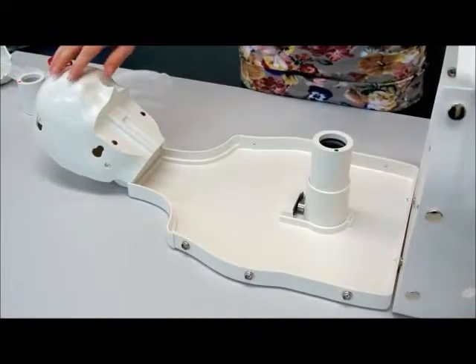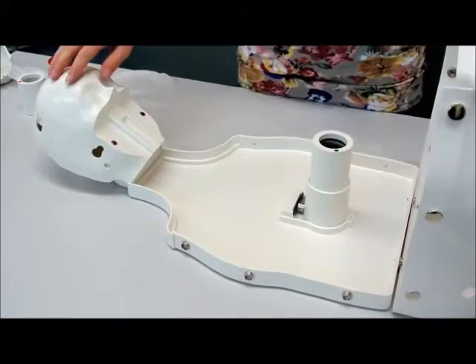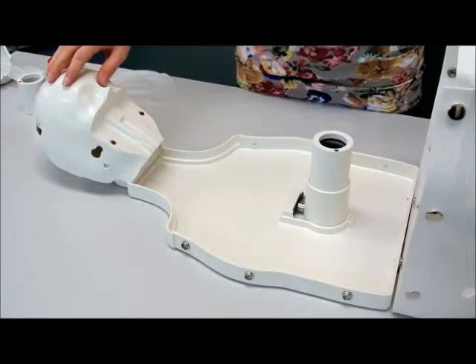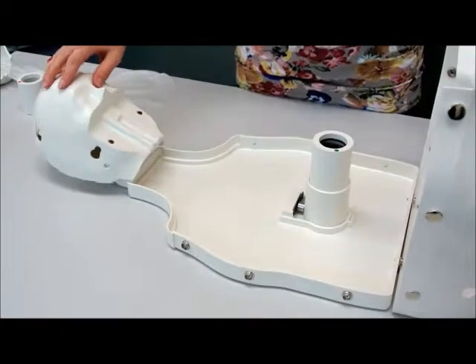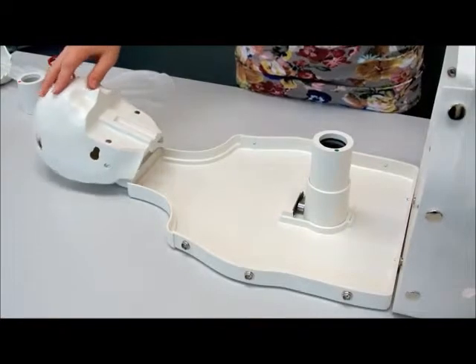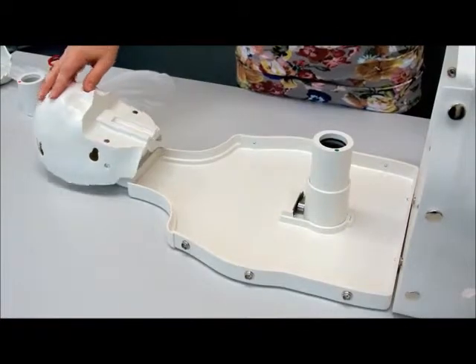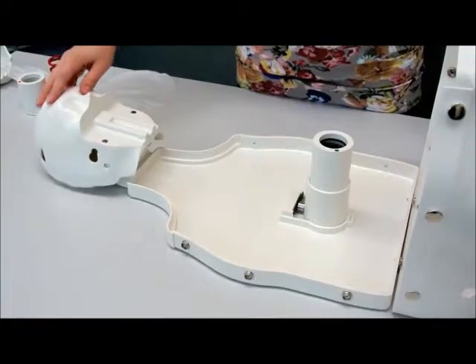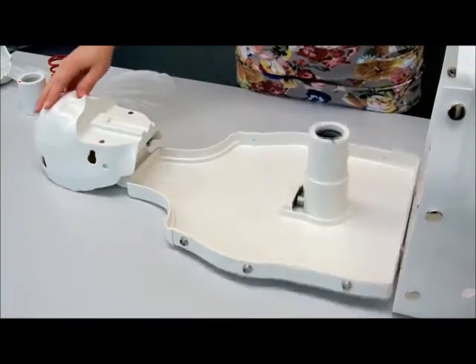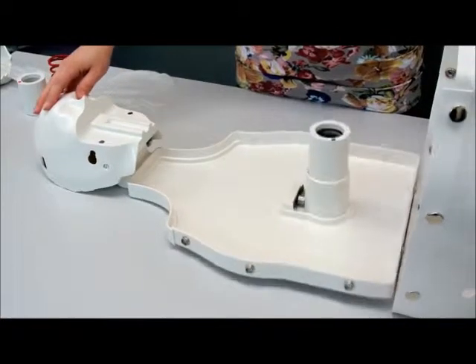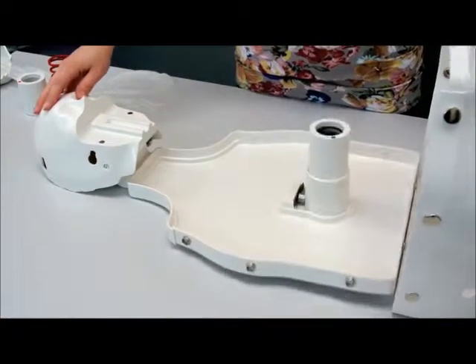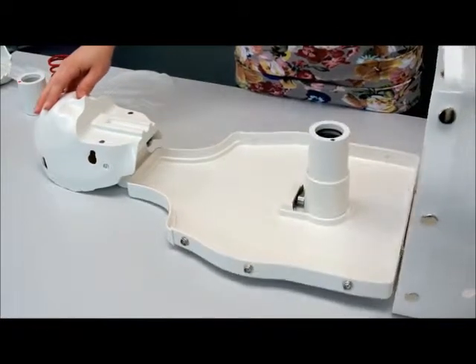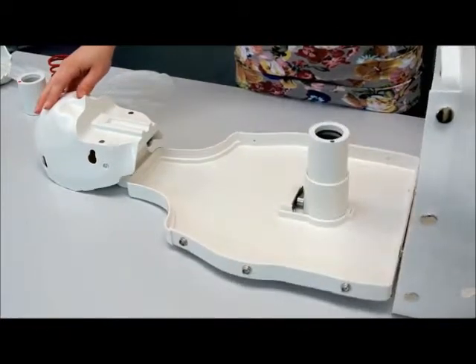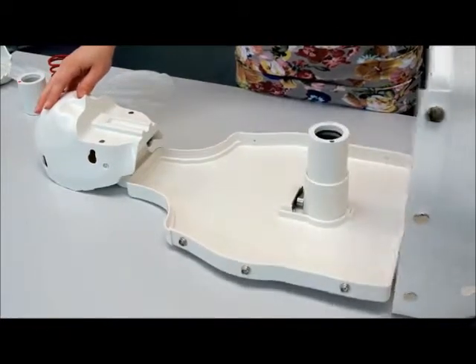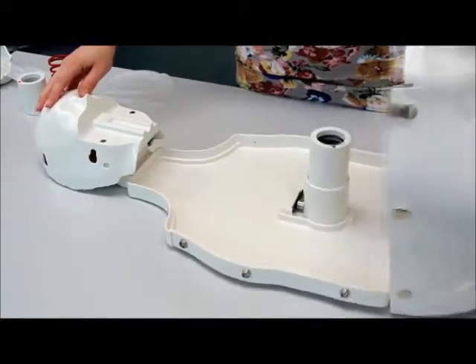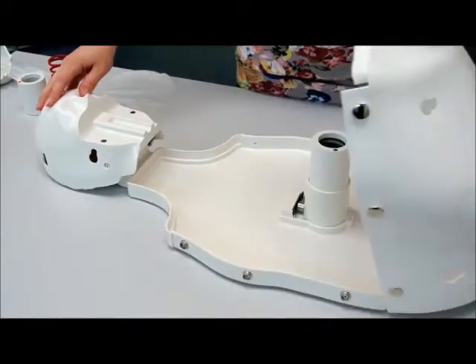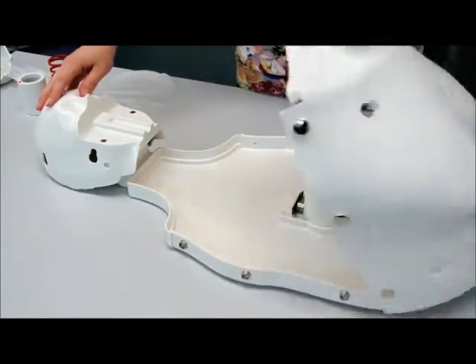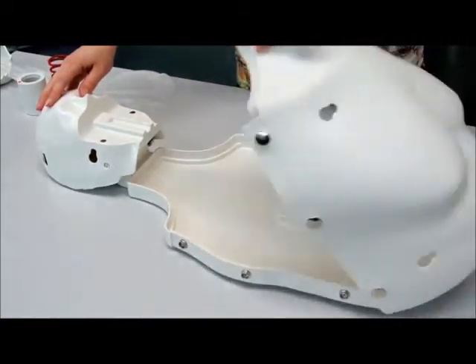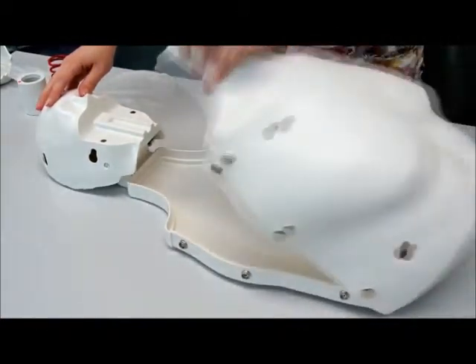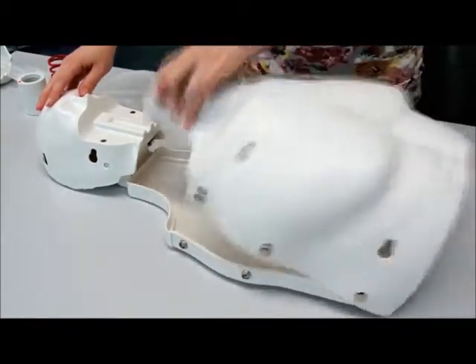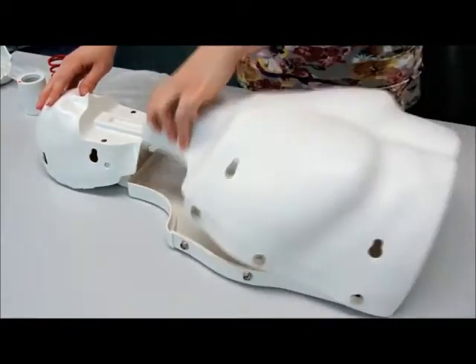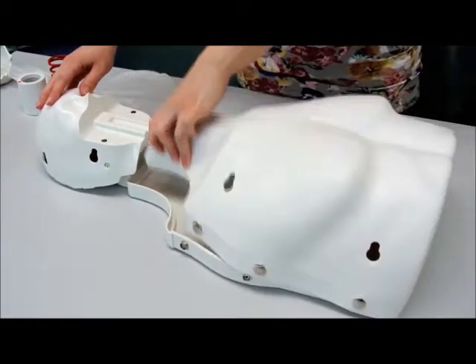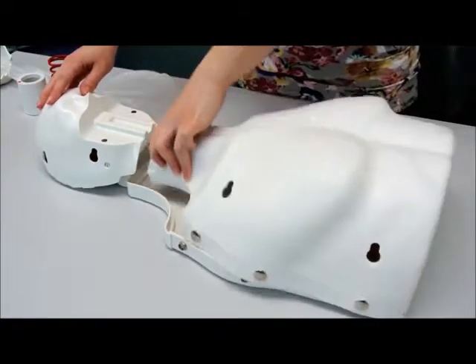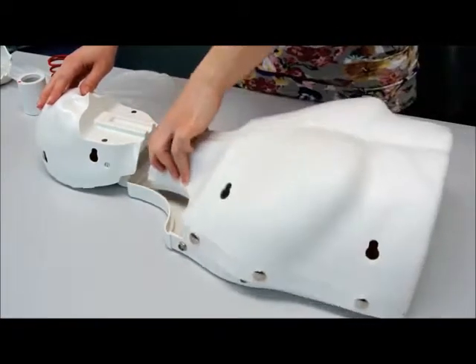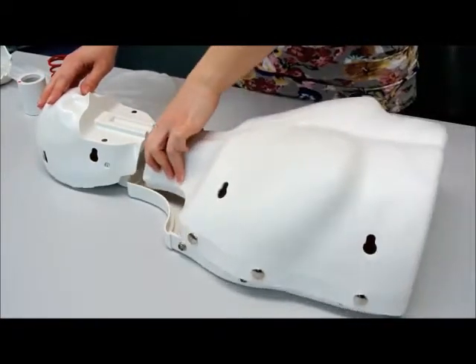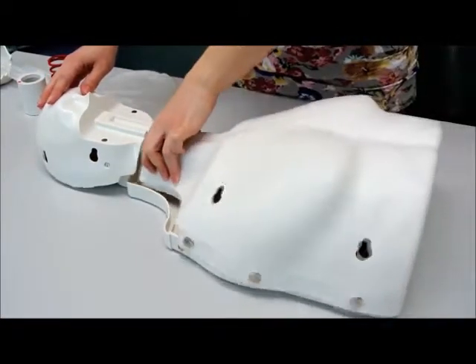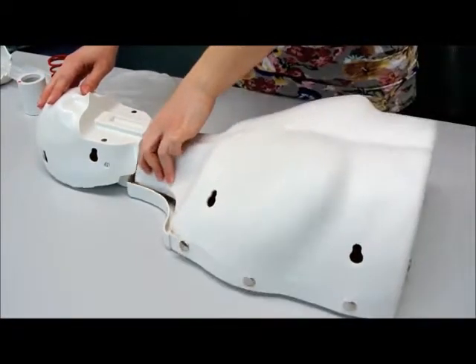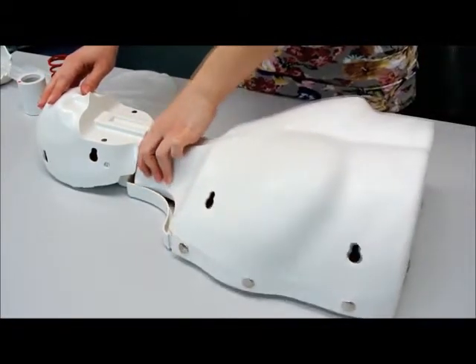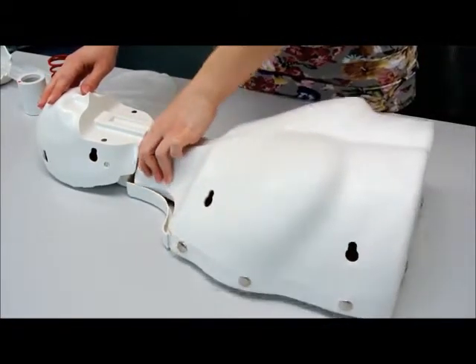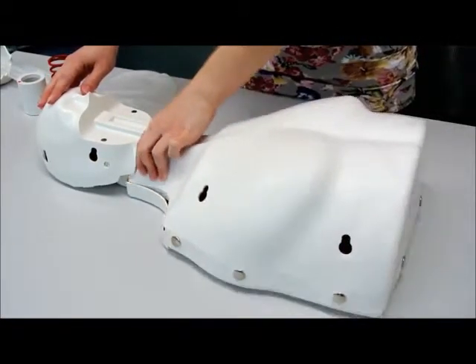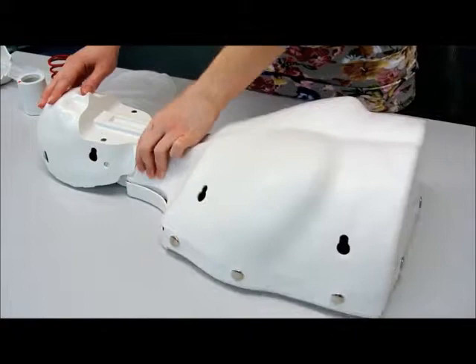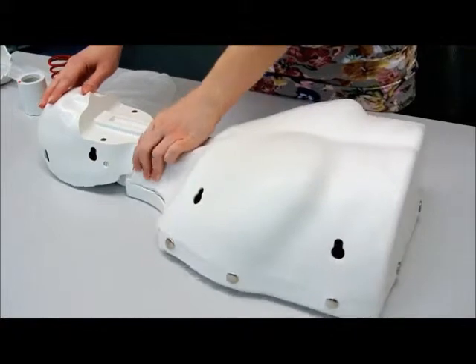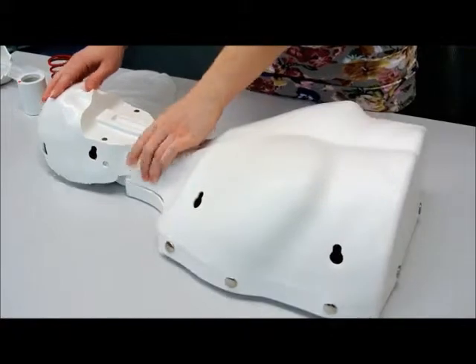Replace the cover, face skin, and thorax skin in reverse order.